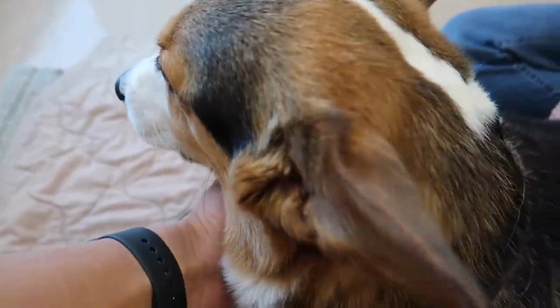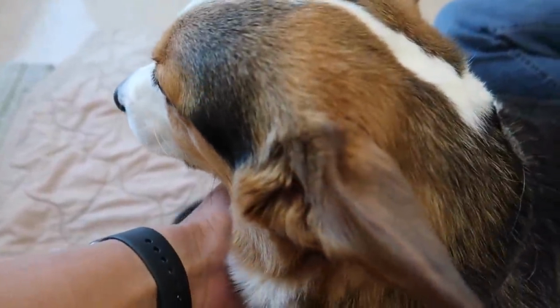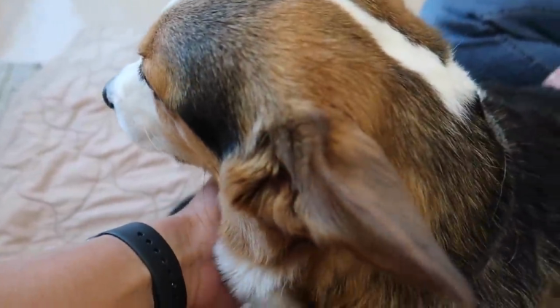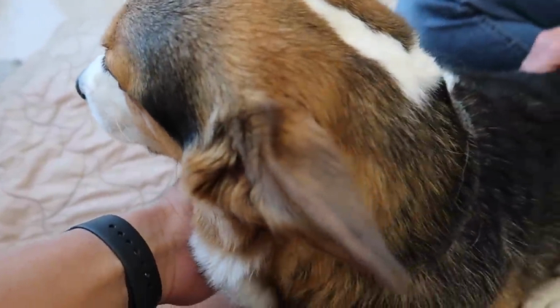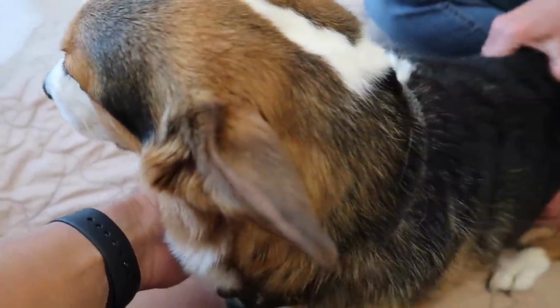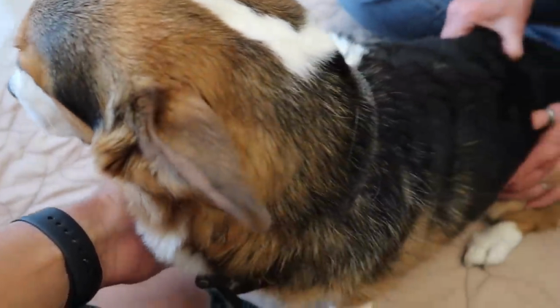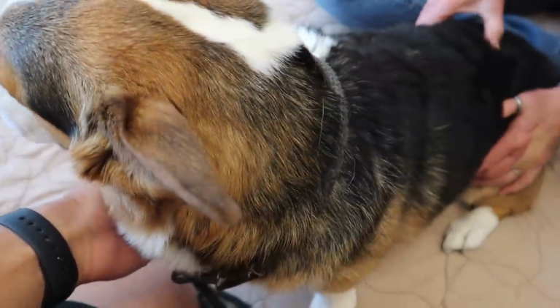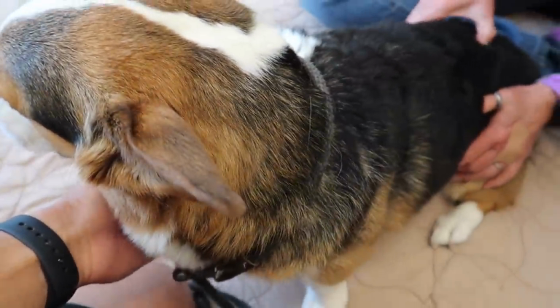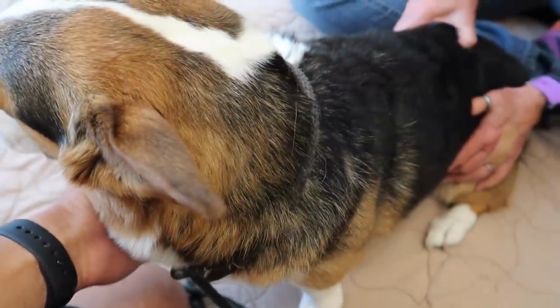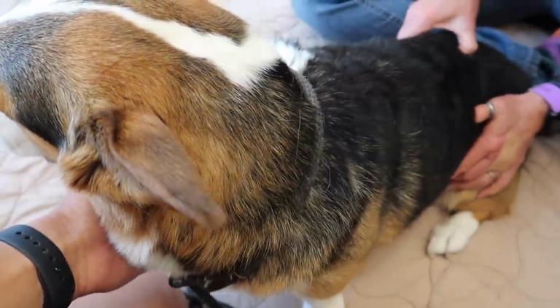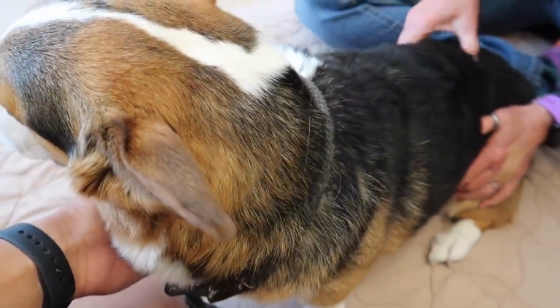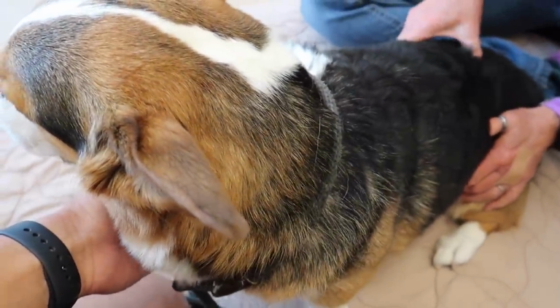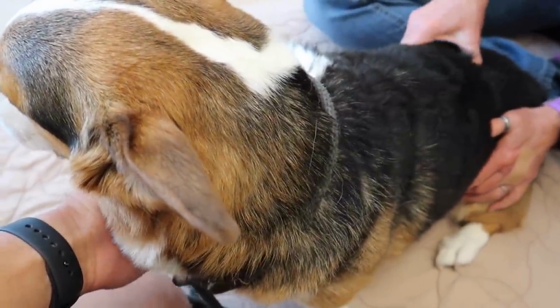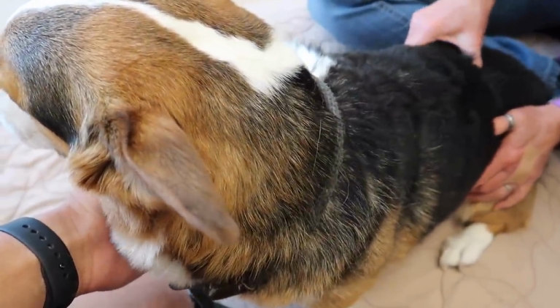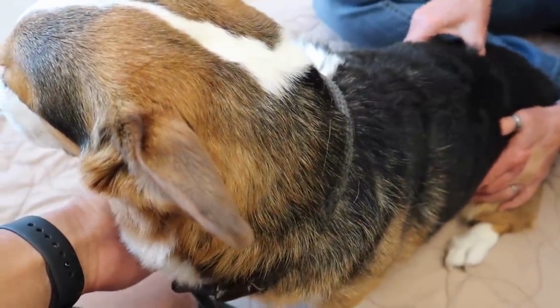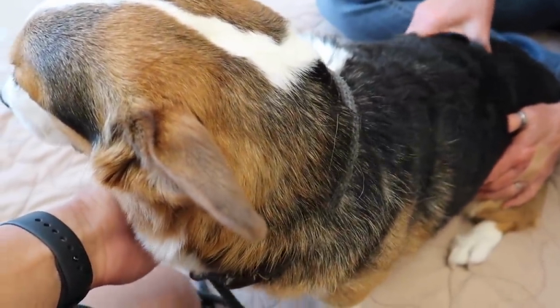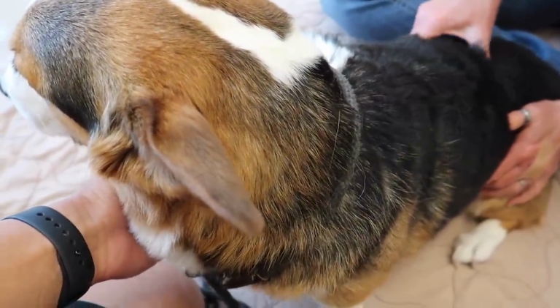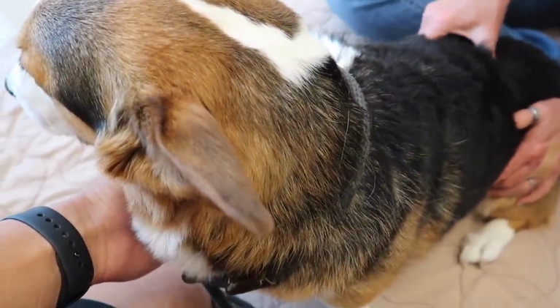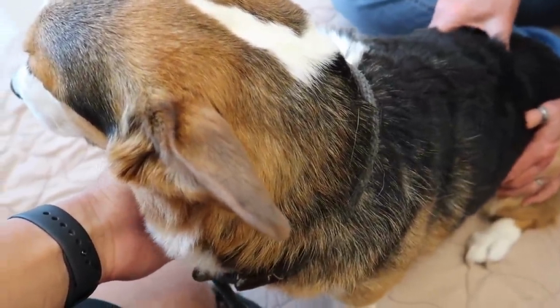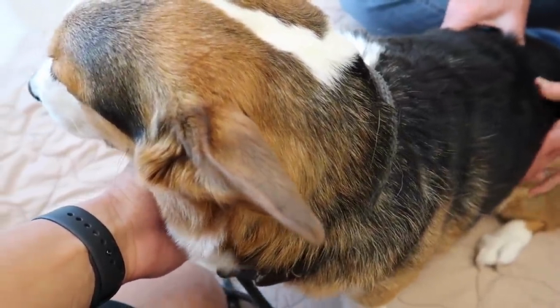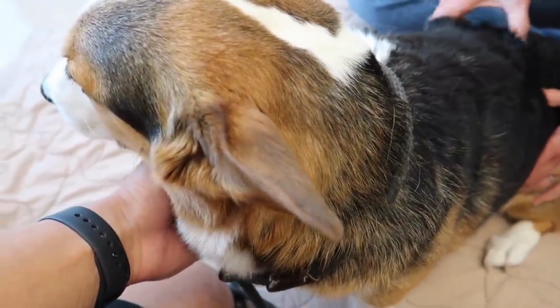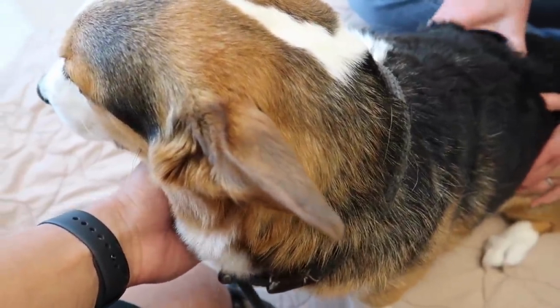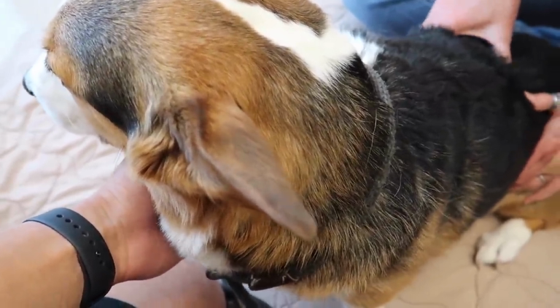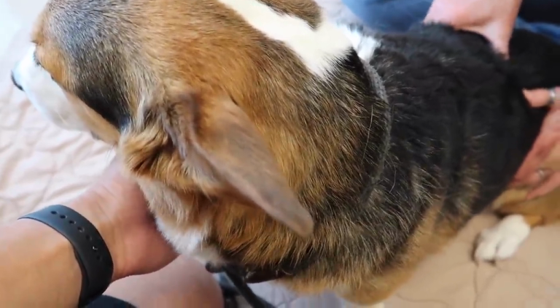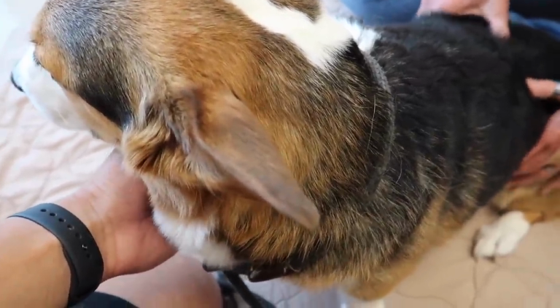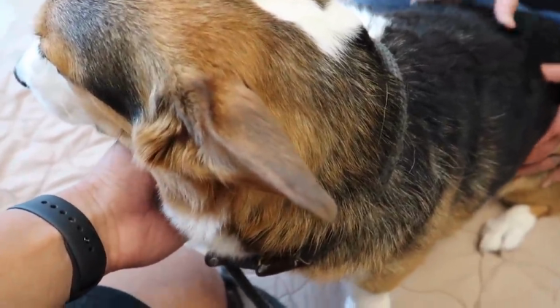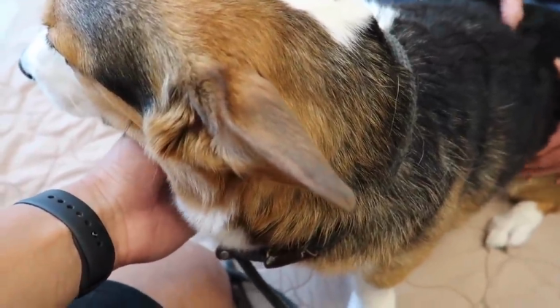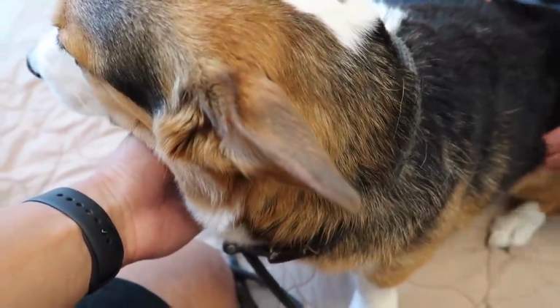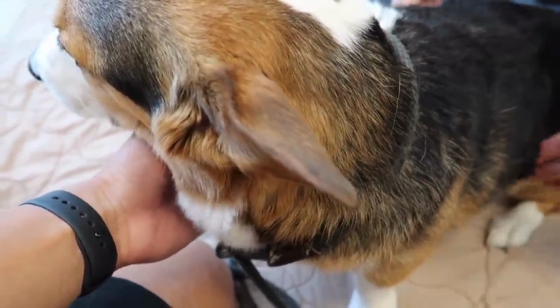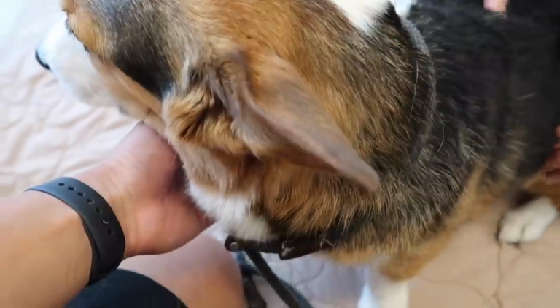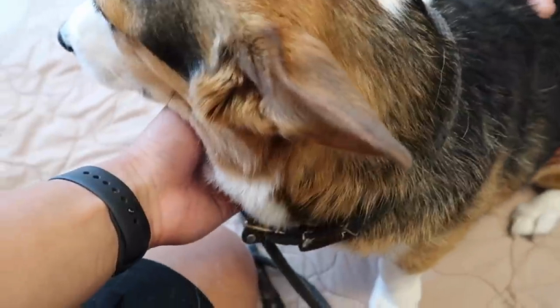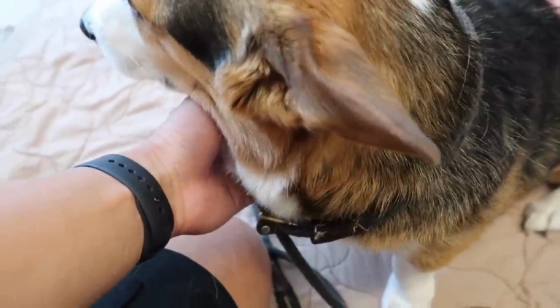Chiropractic with little animals is not like chiropractic with humans where you get the big, crunchy, snappy stuff.